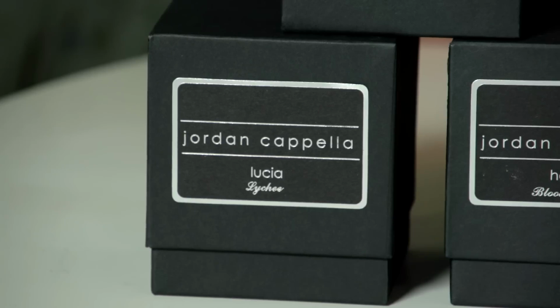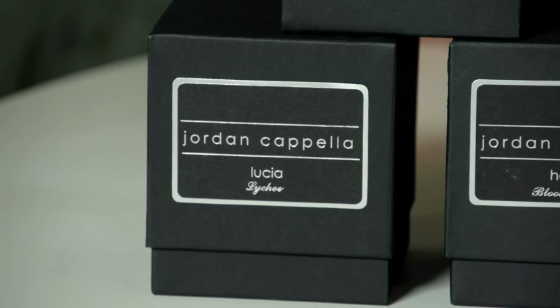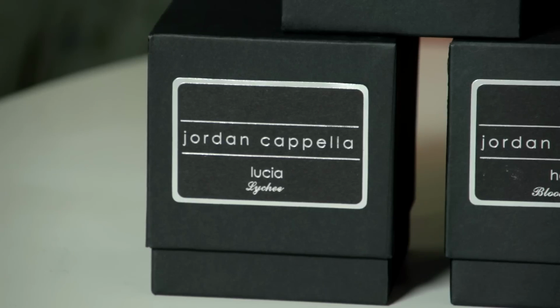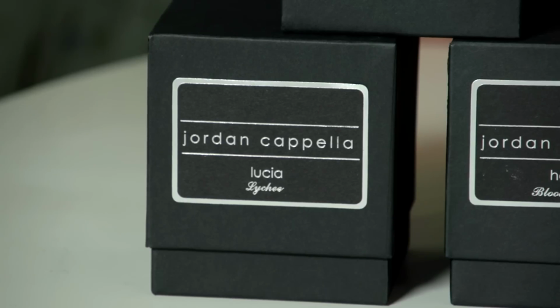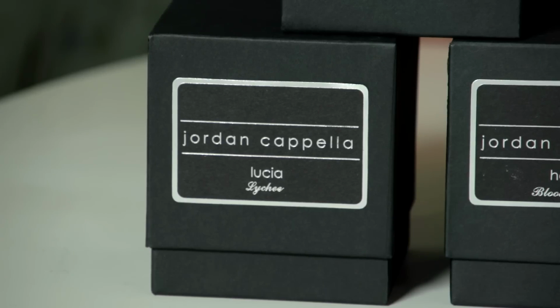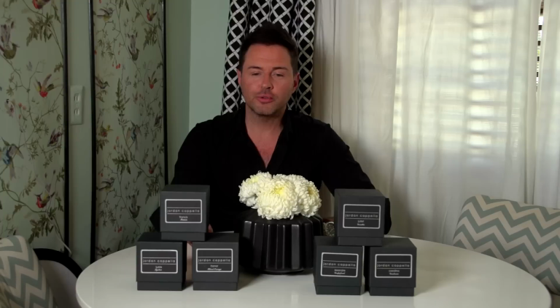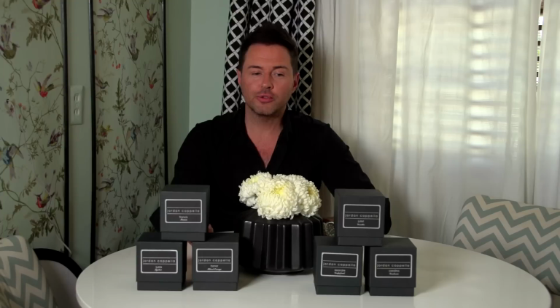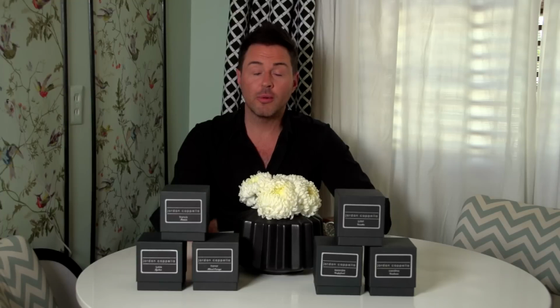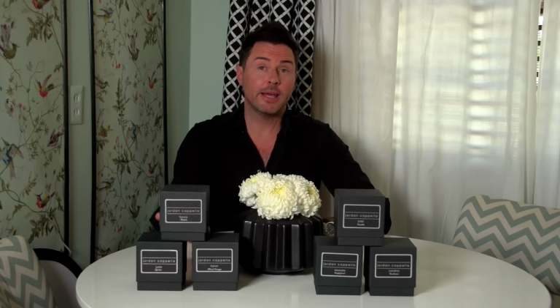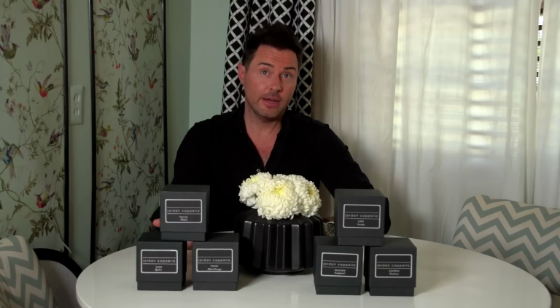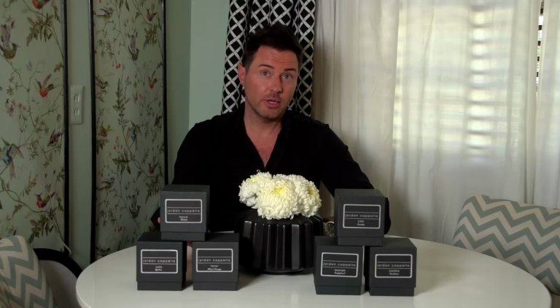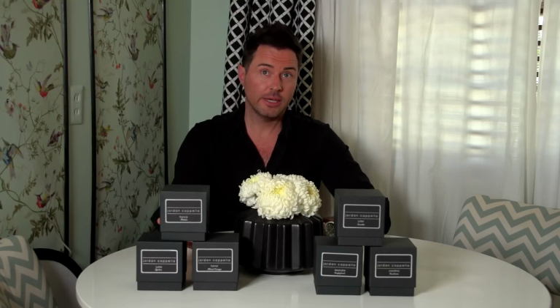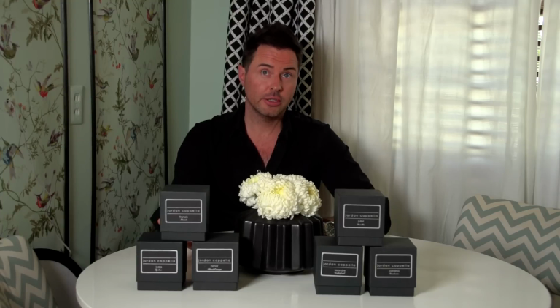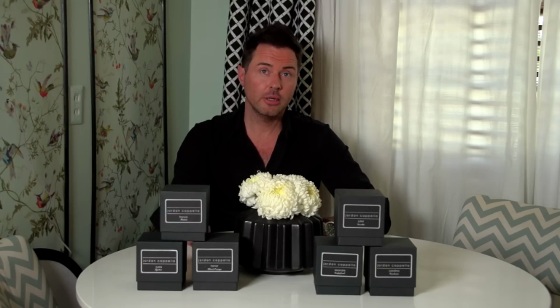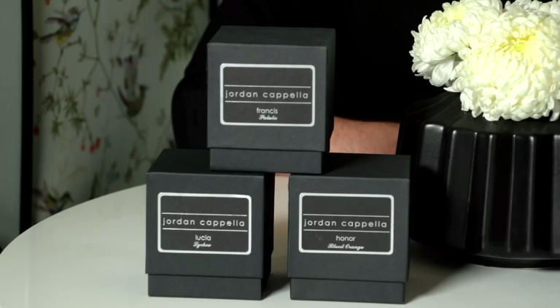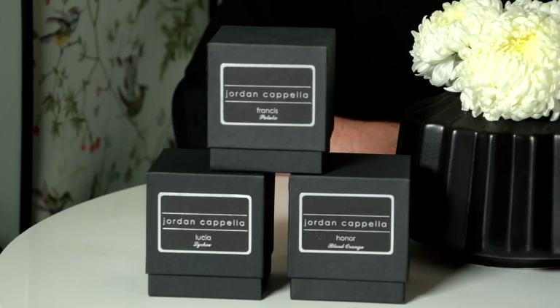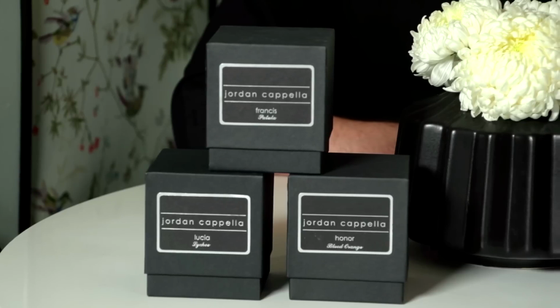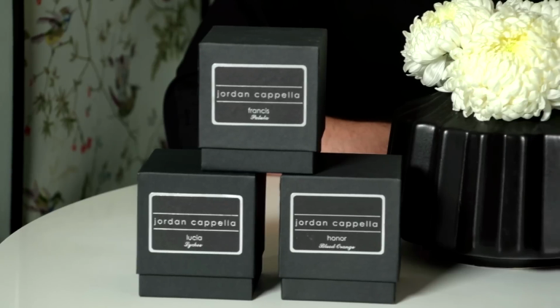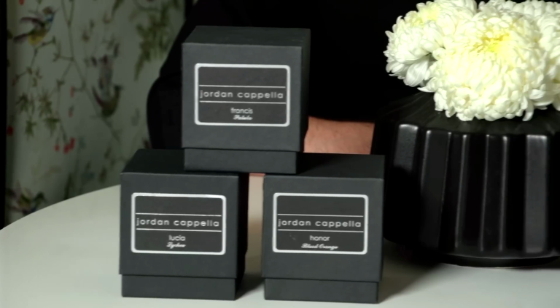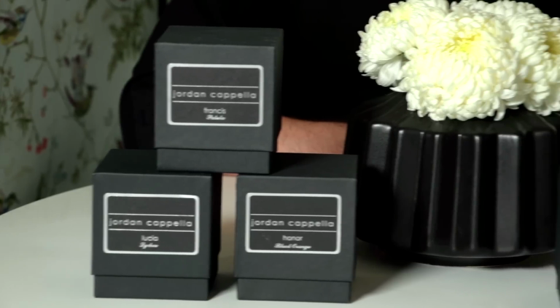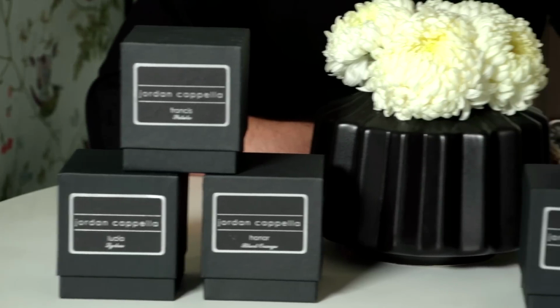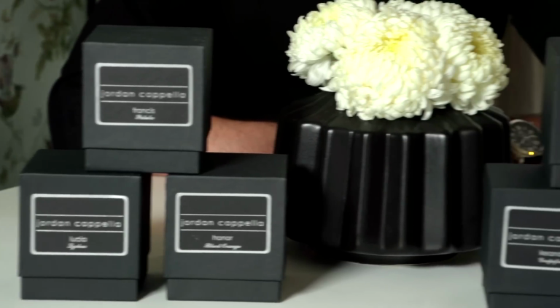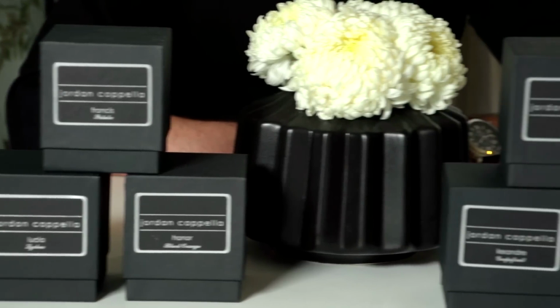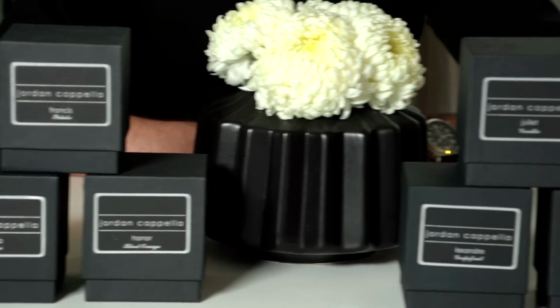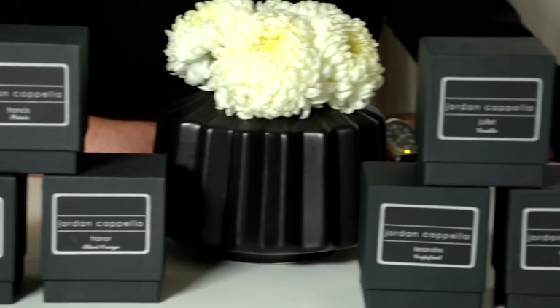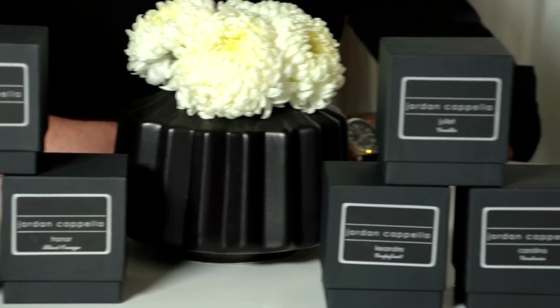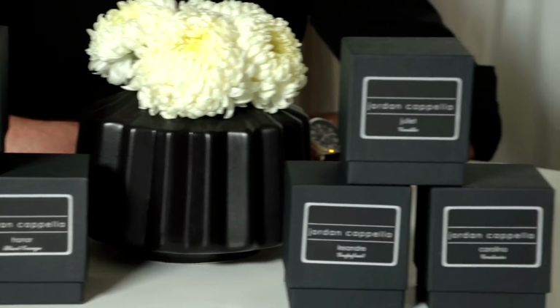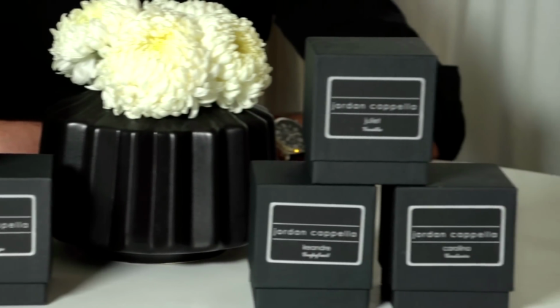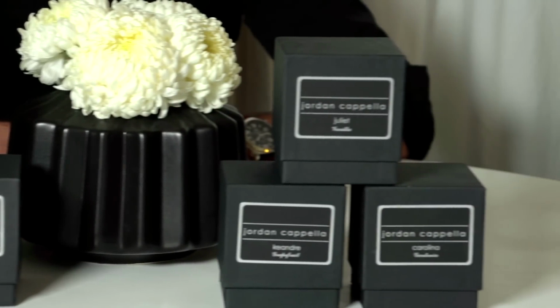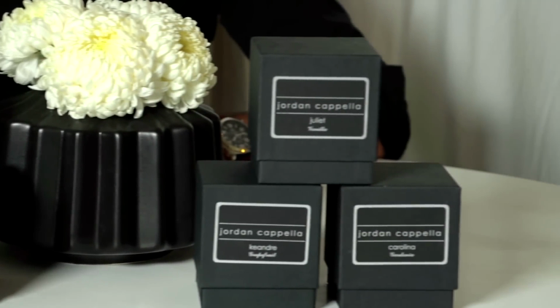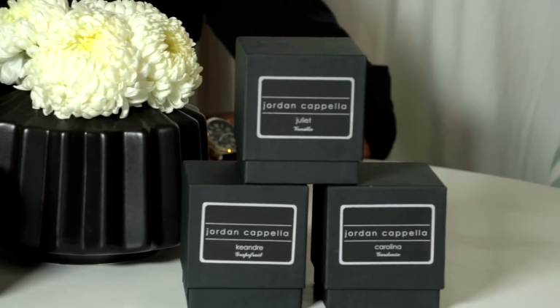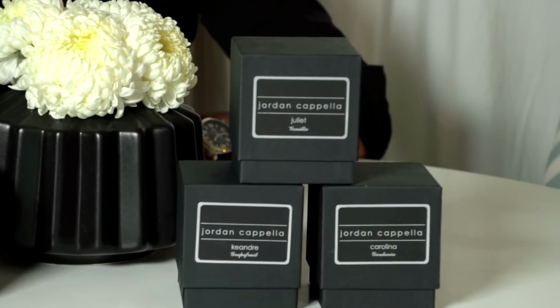Now I want to introduce you to my candle collection. I have six scents — I have grapefruit, lychee.